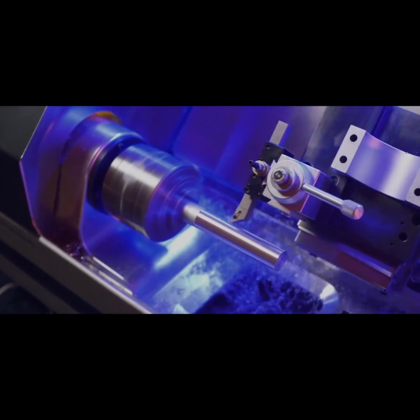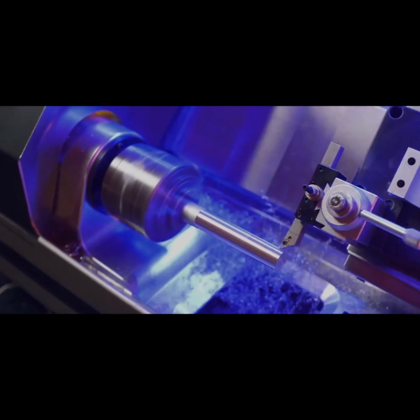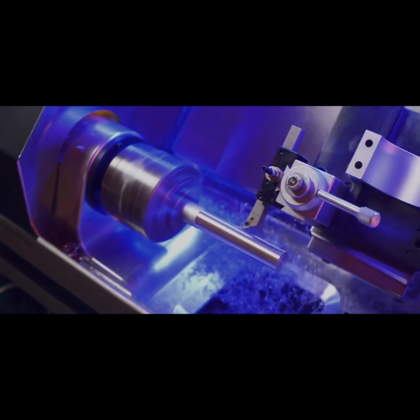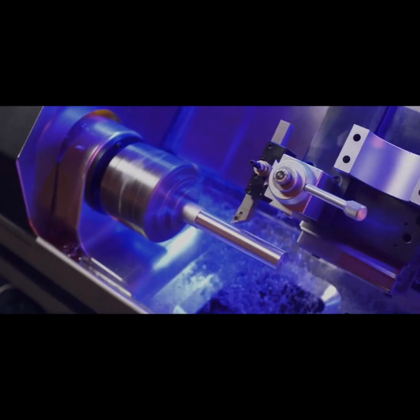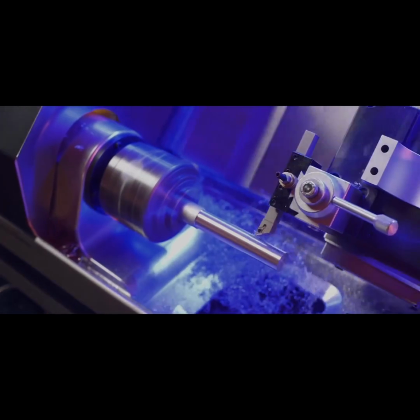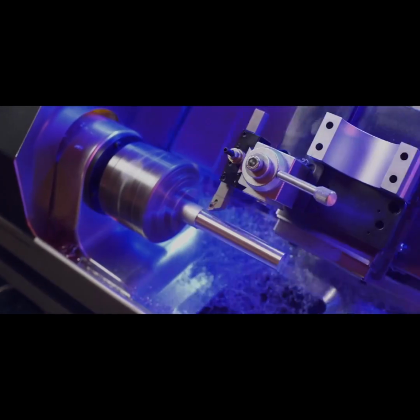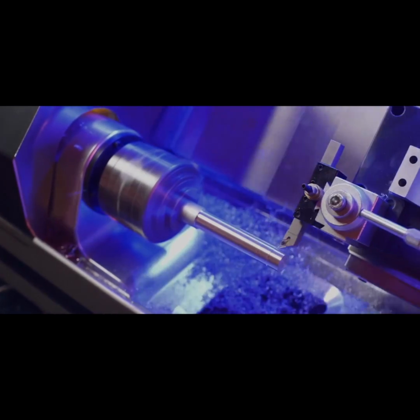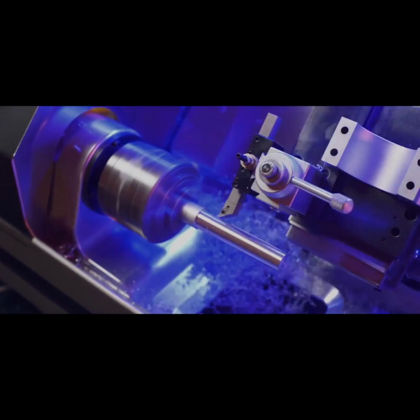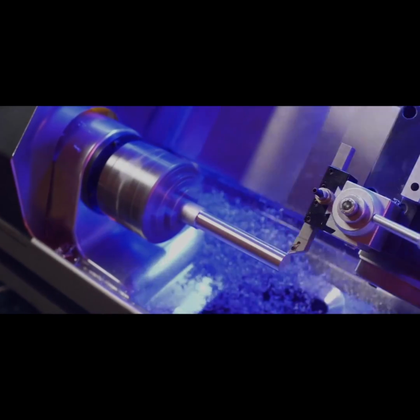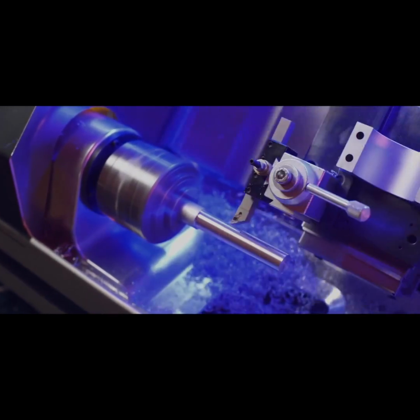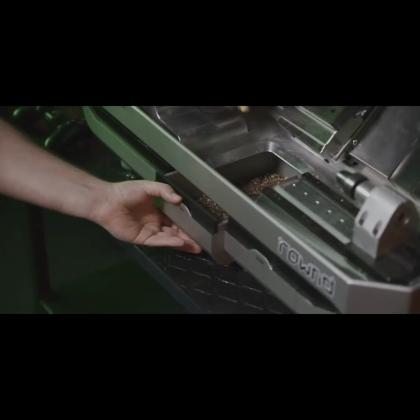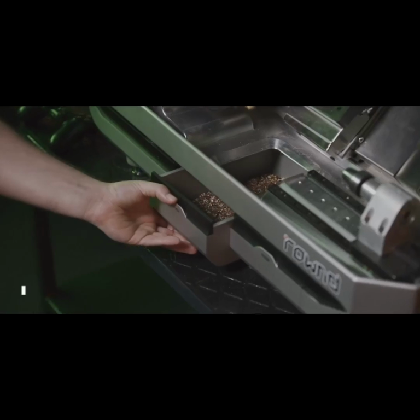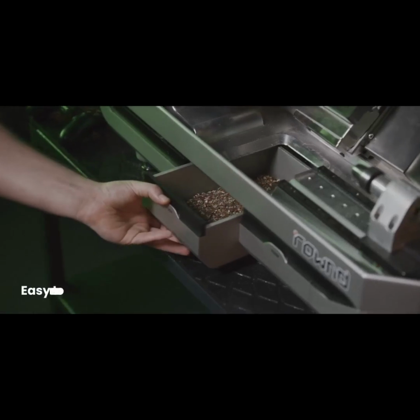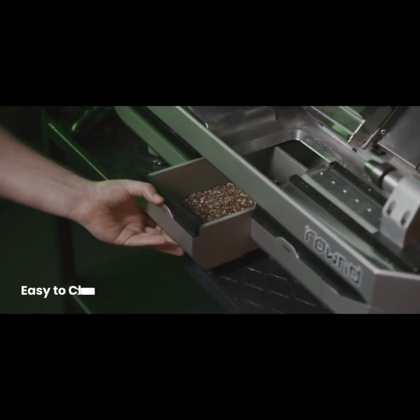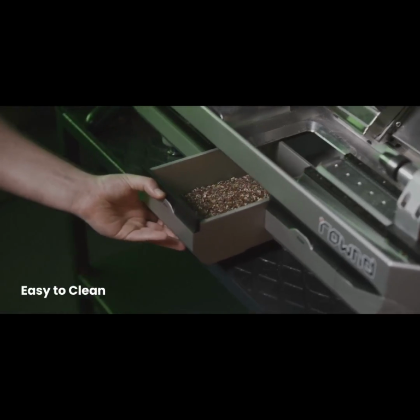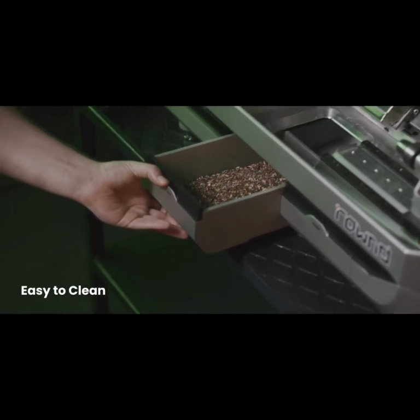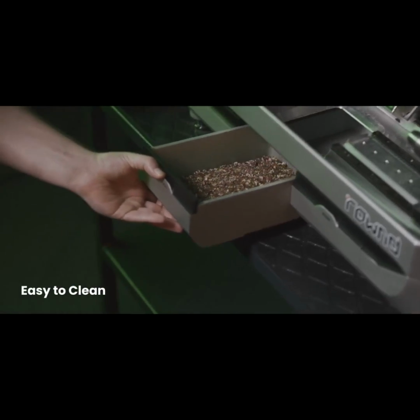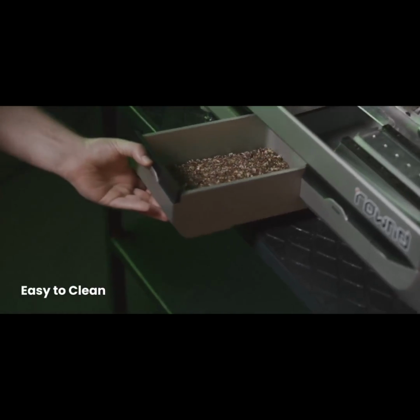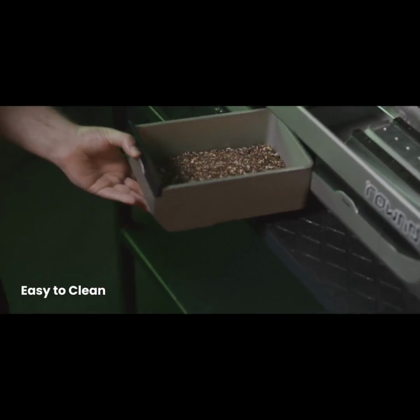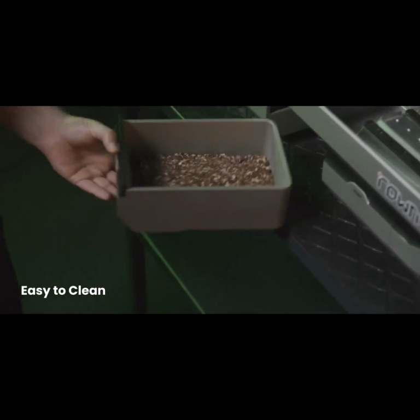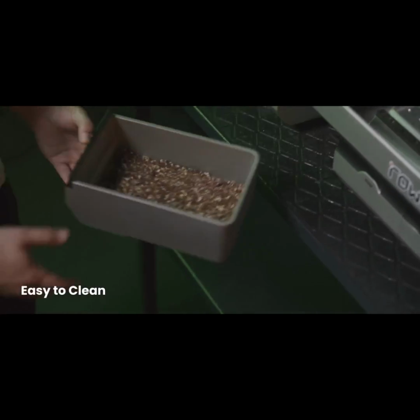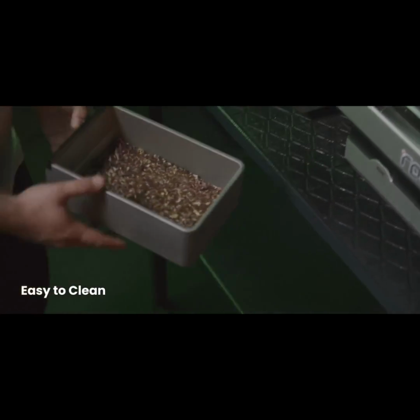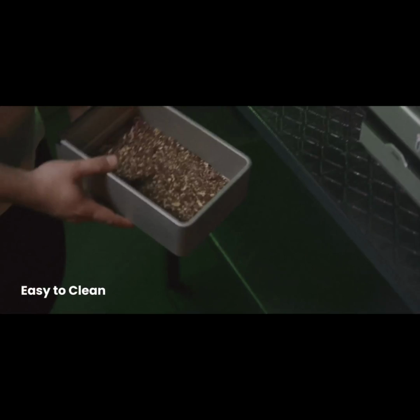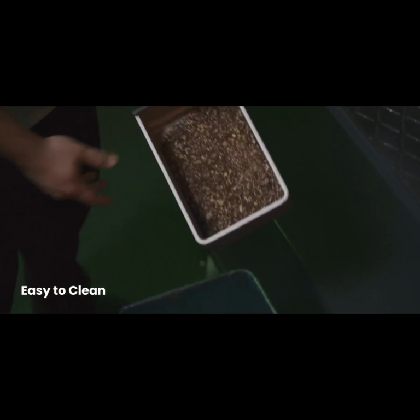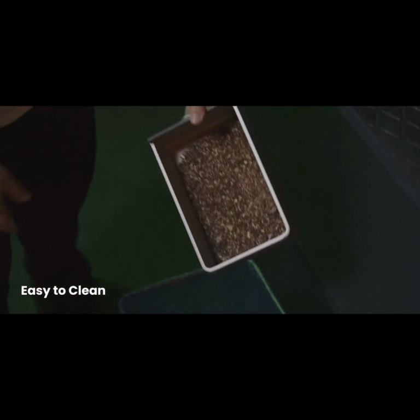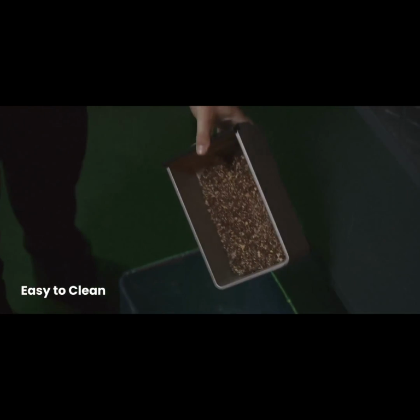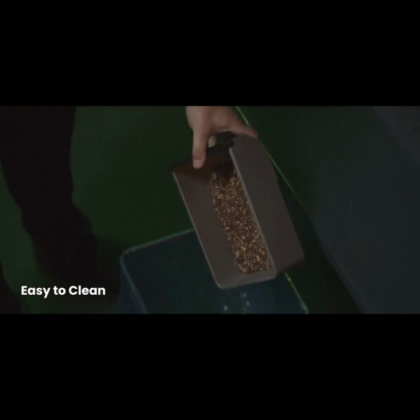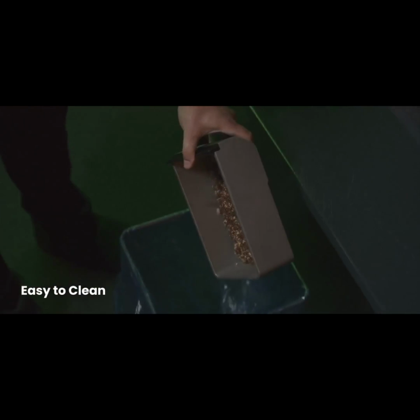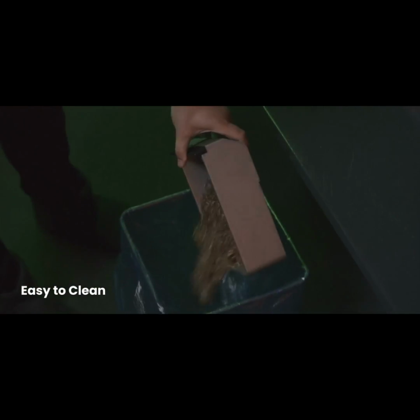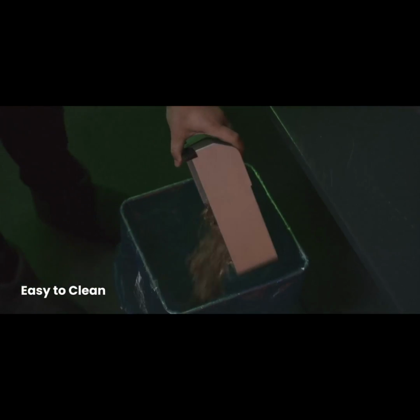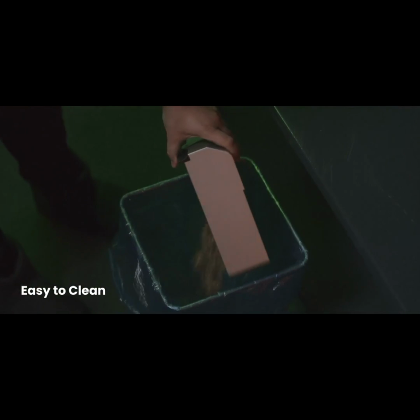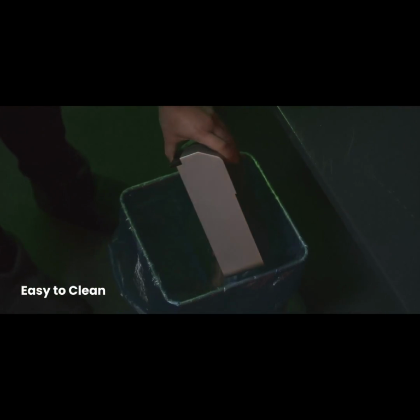Unlike industrial lathes, it allows for a clean workspace. Simply empty the tray with ease.